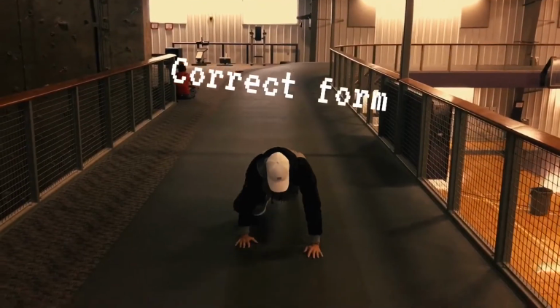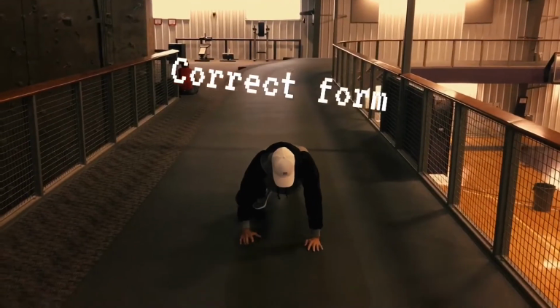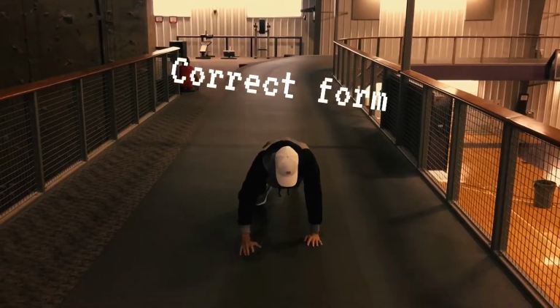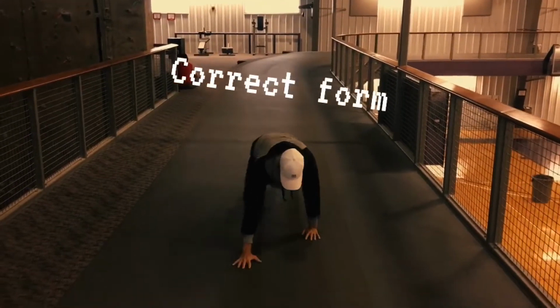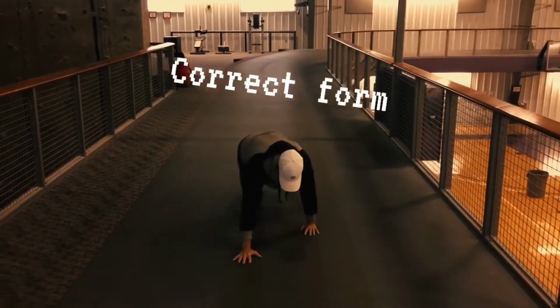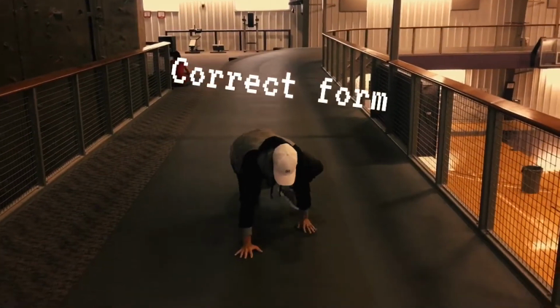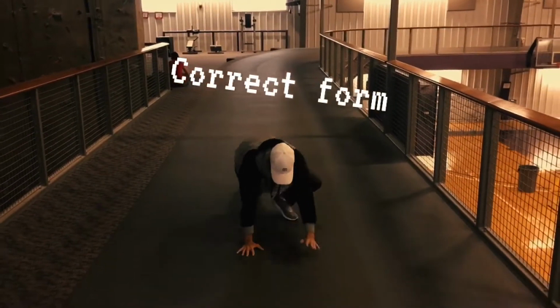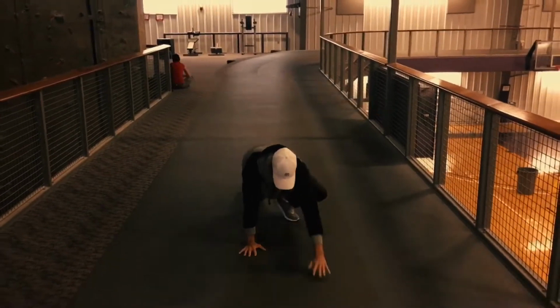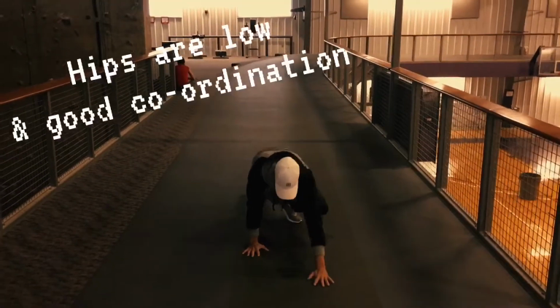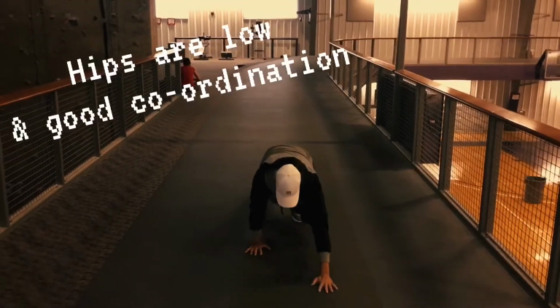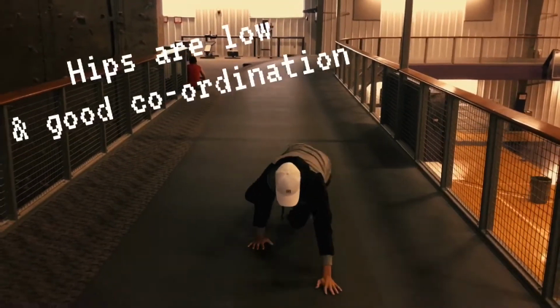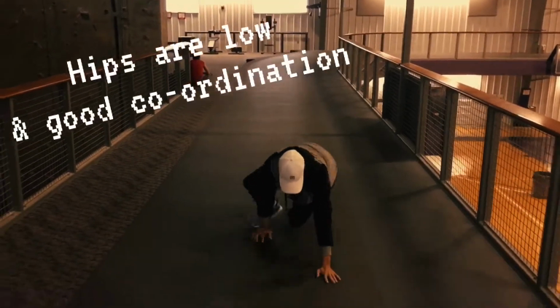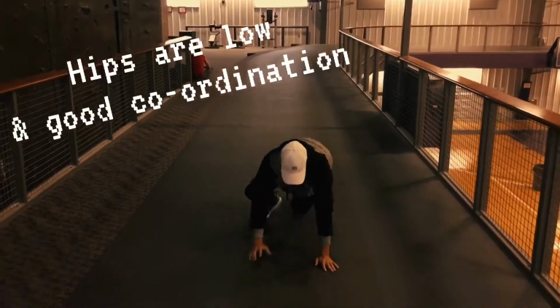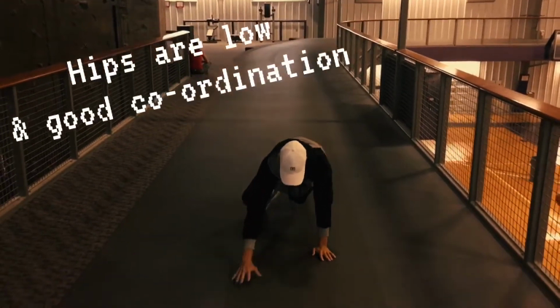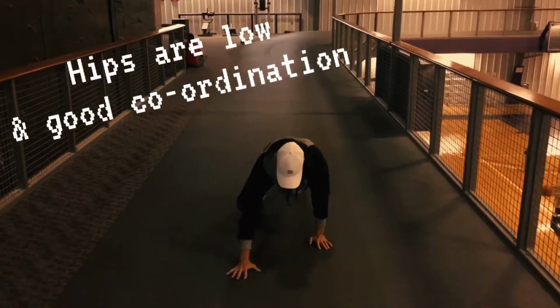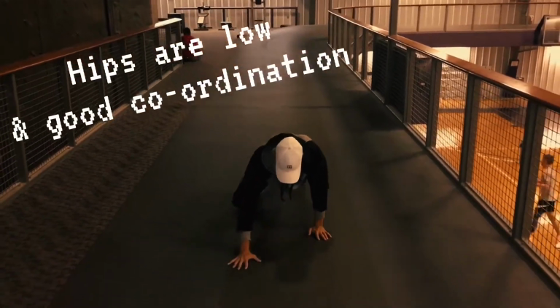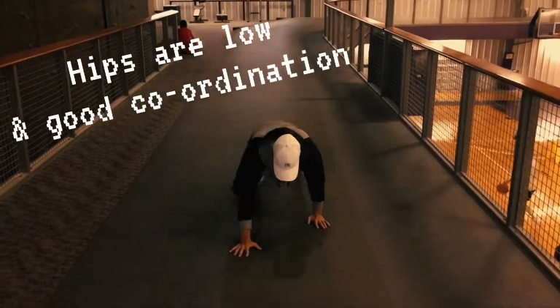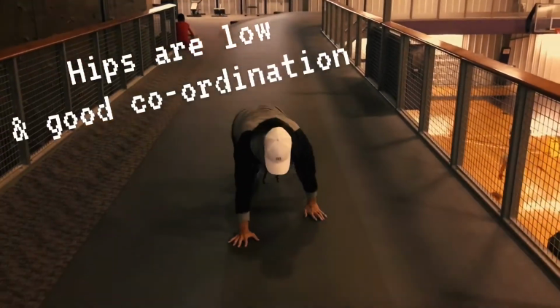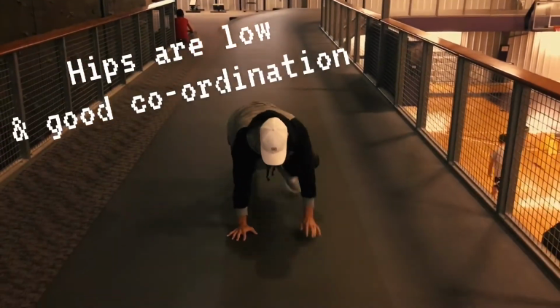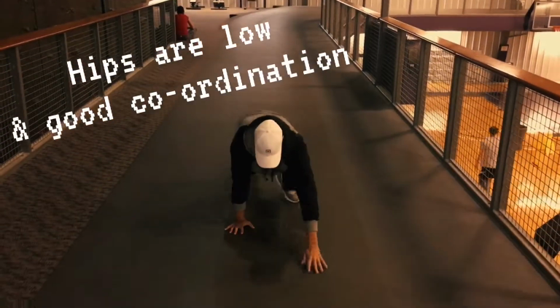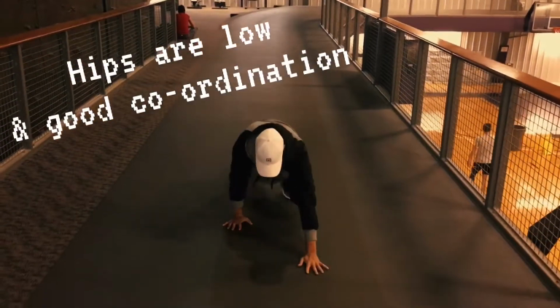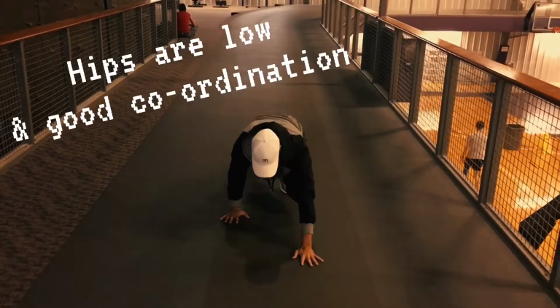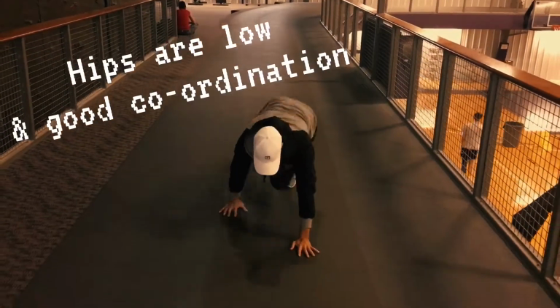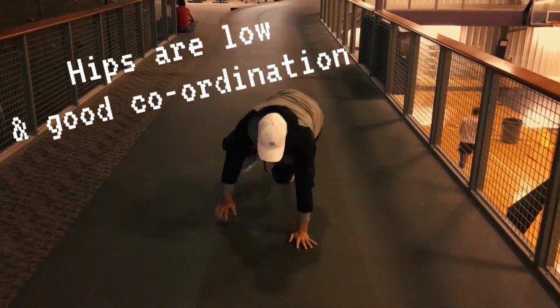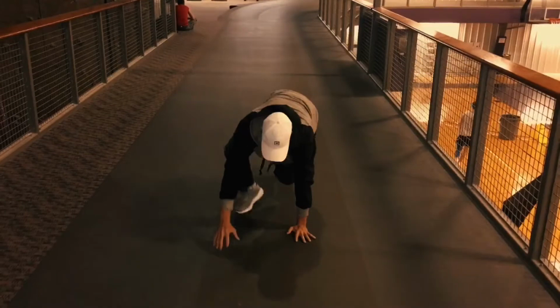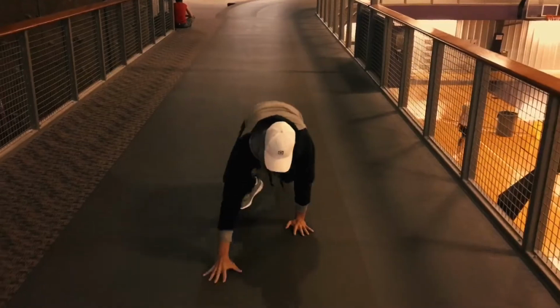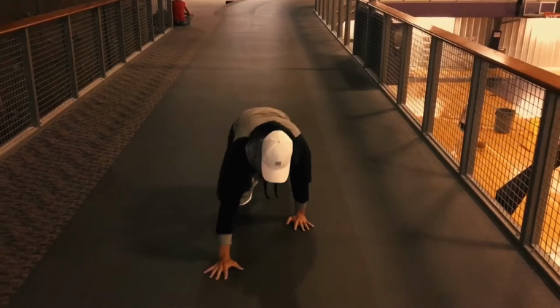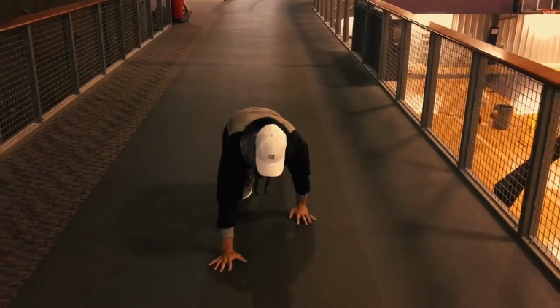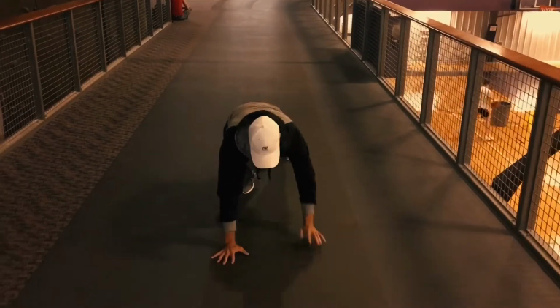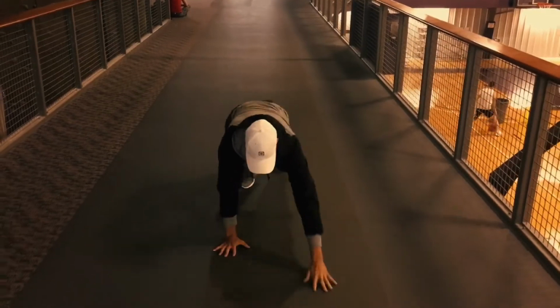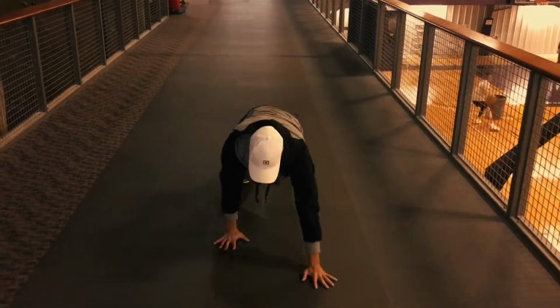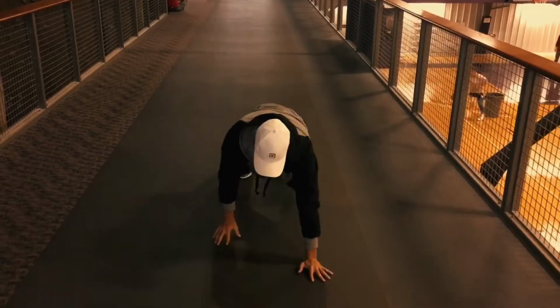In this correct form, he's very balanced, his back is straight, his hips are low, and he's in good coordination with his hands and feet as well.